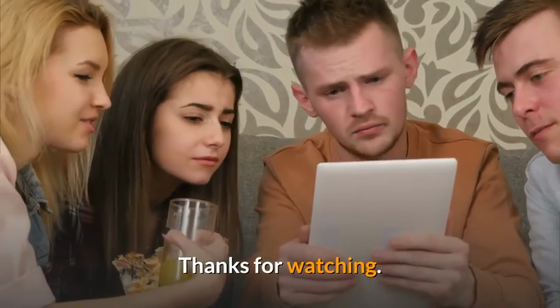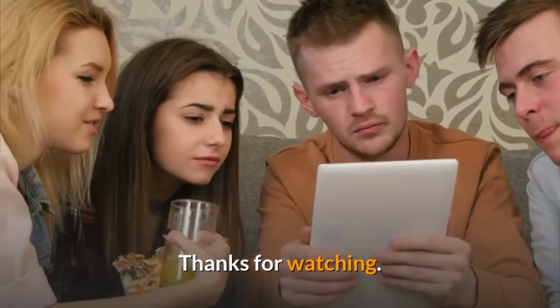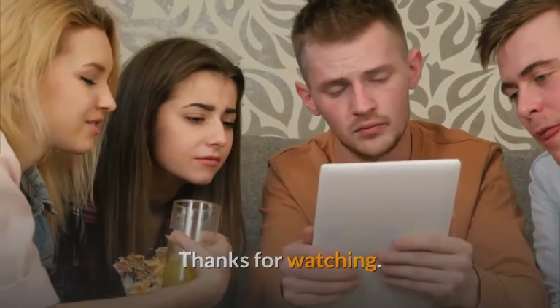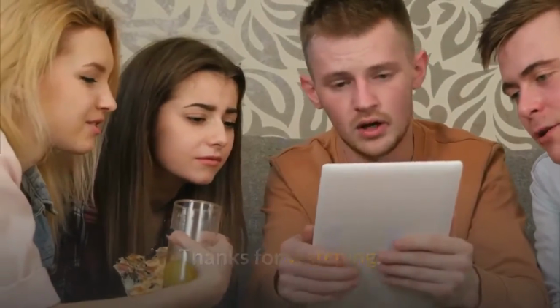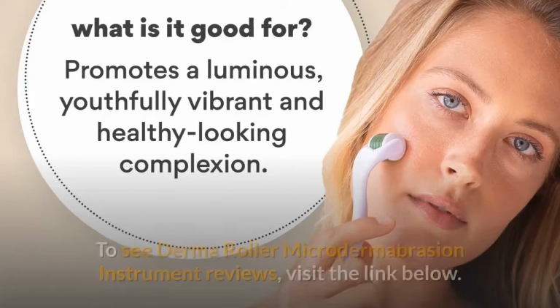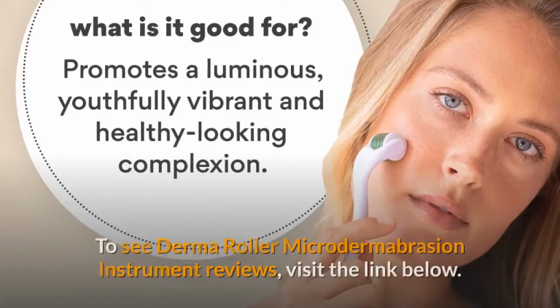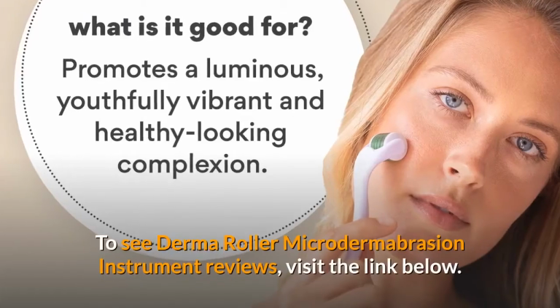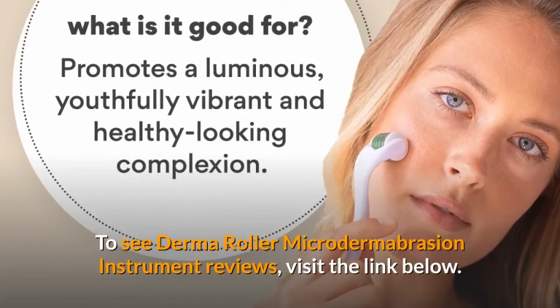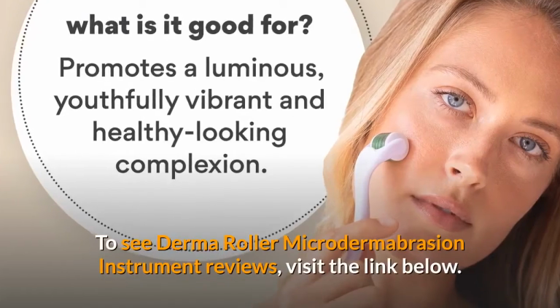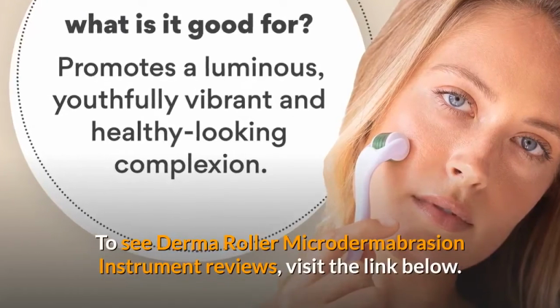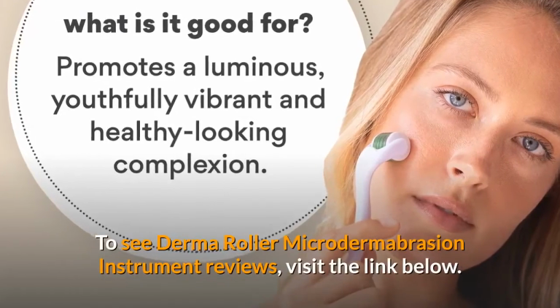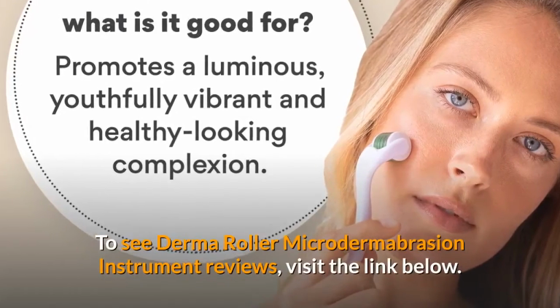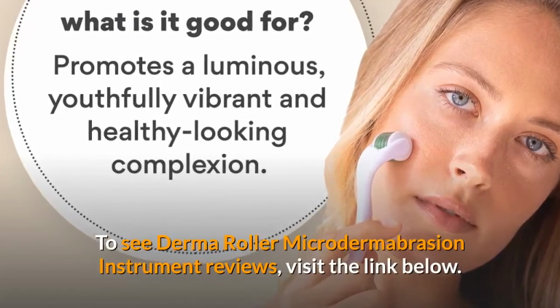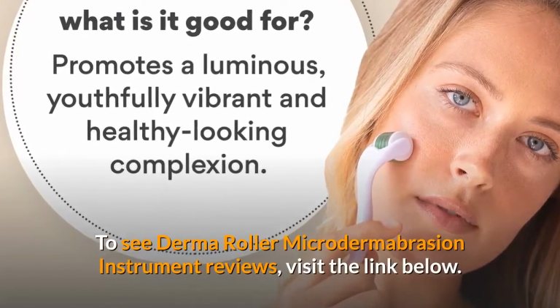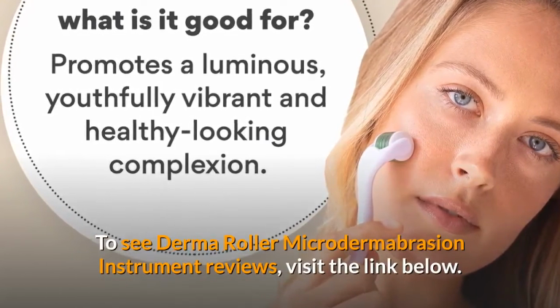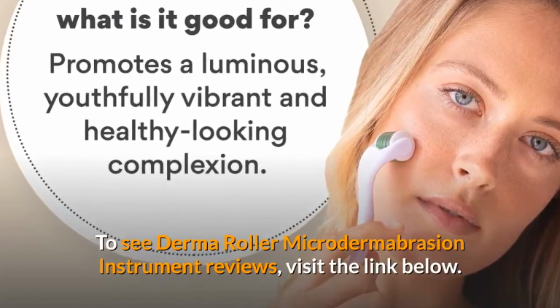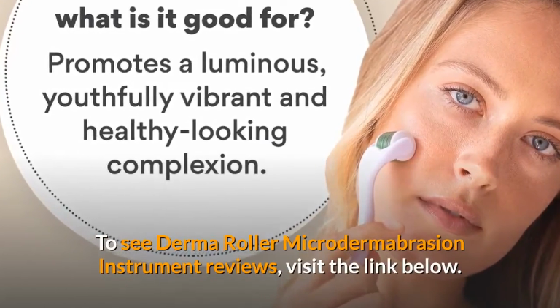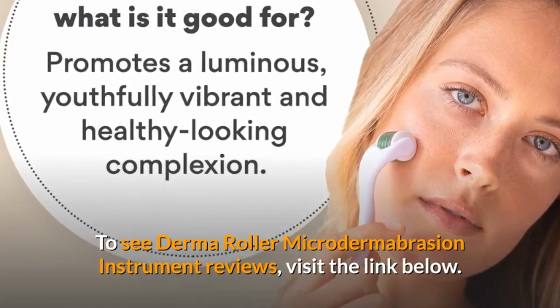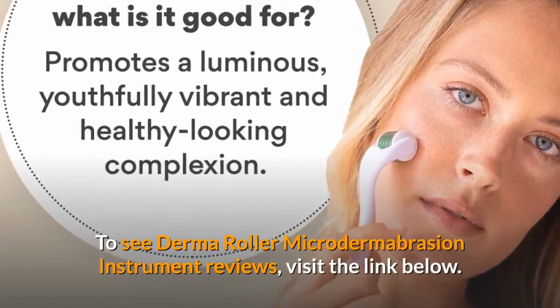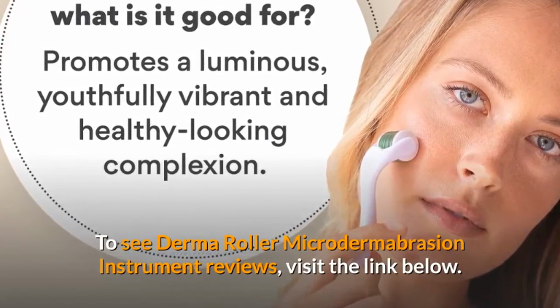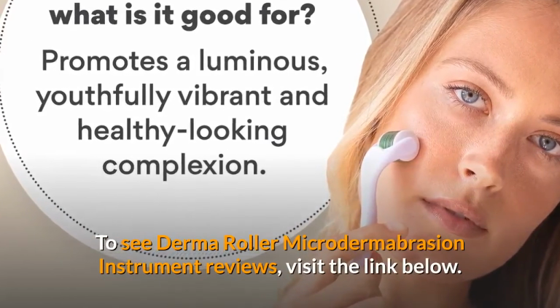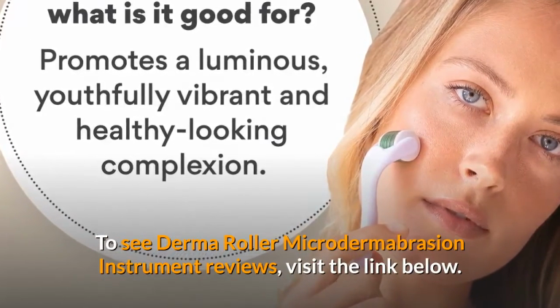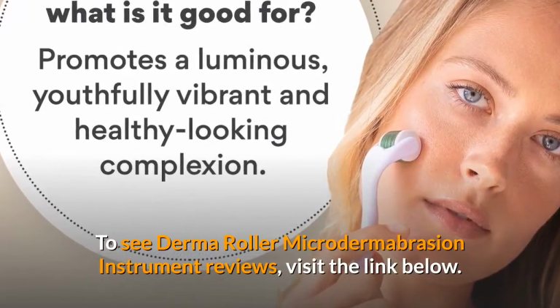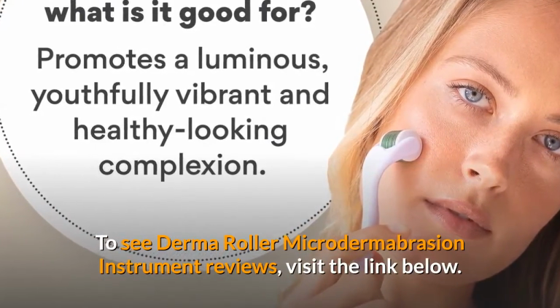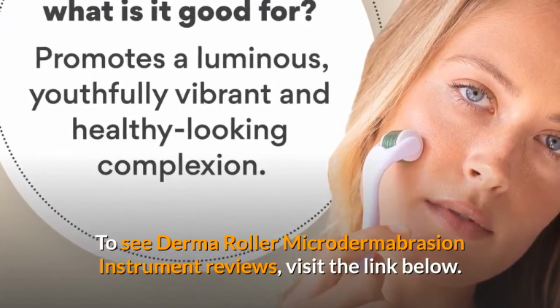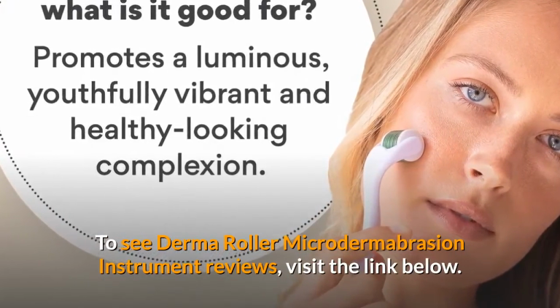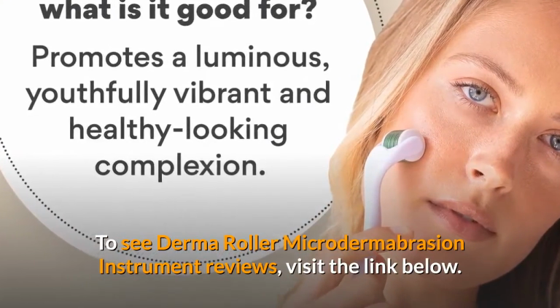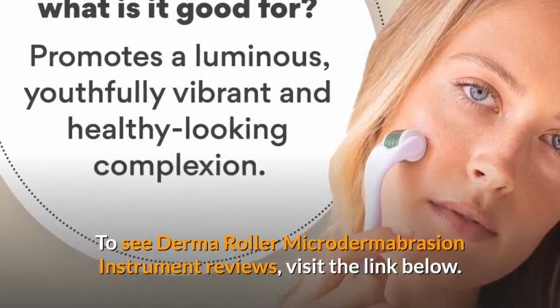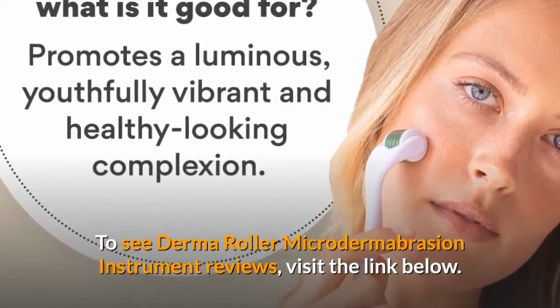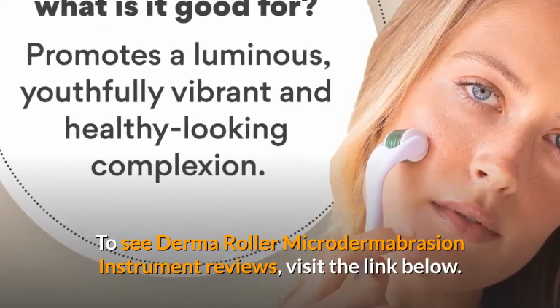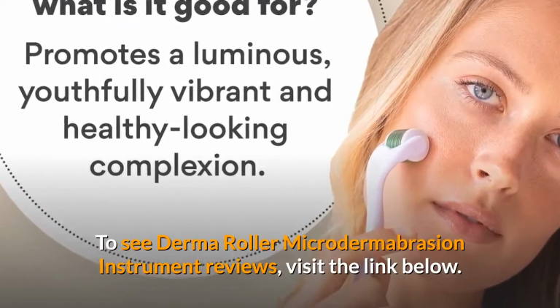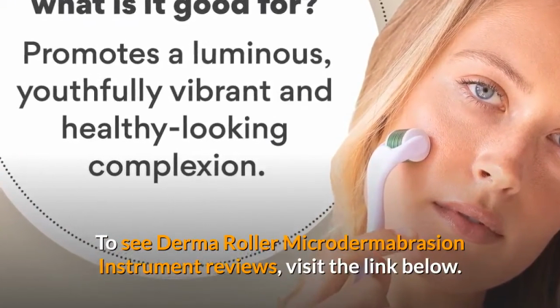To see derma roller microdermabrasion instrument reviews, visit the link below.